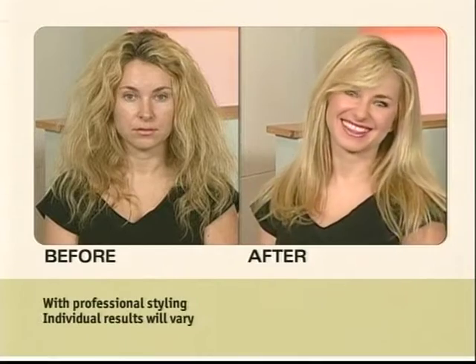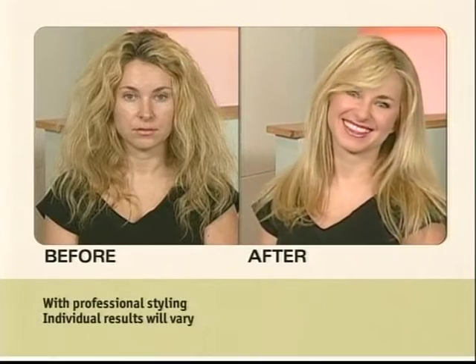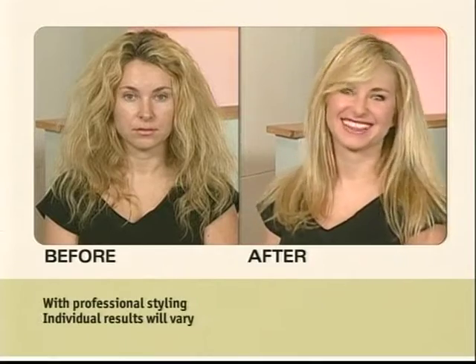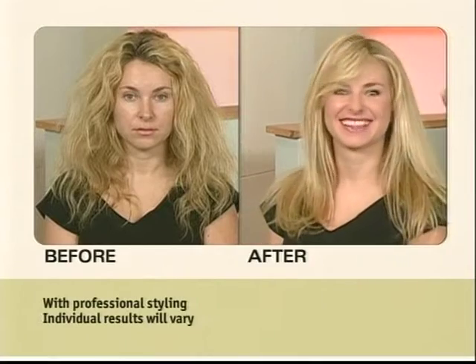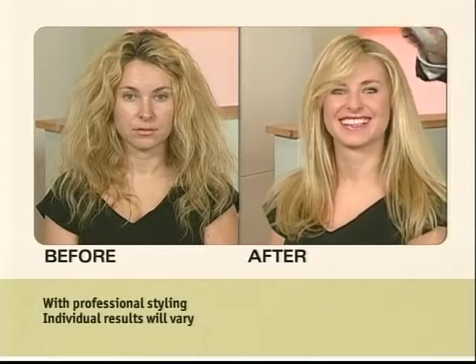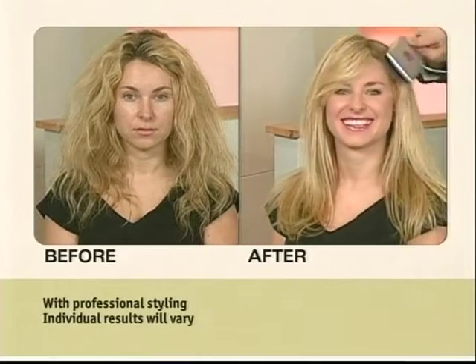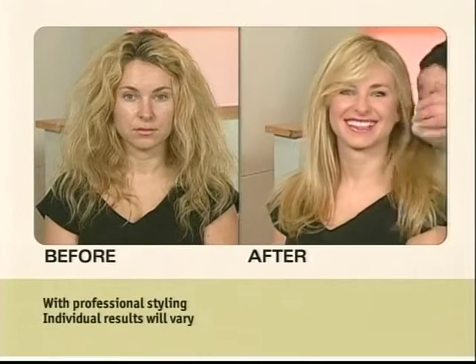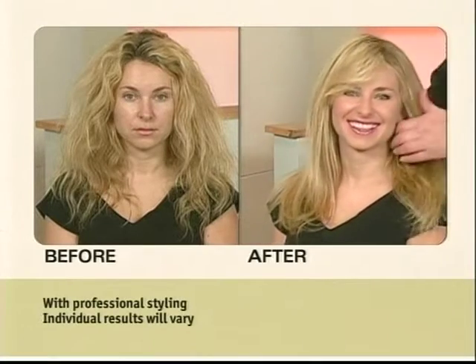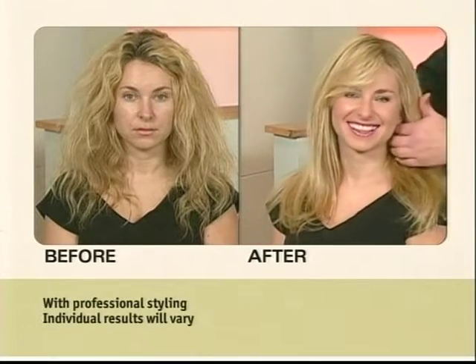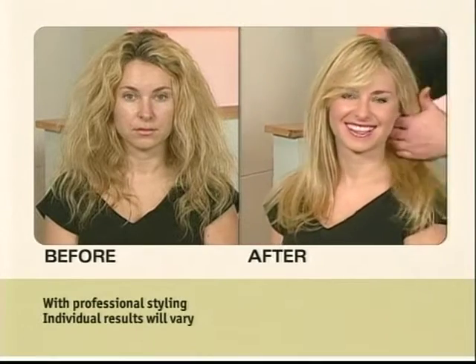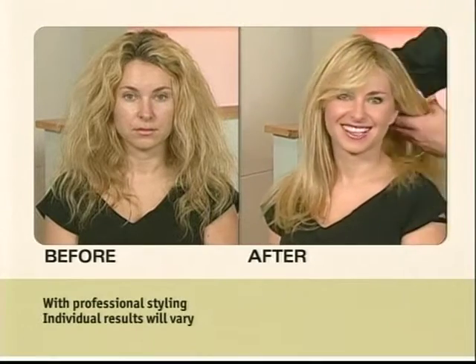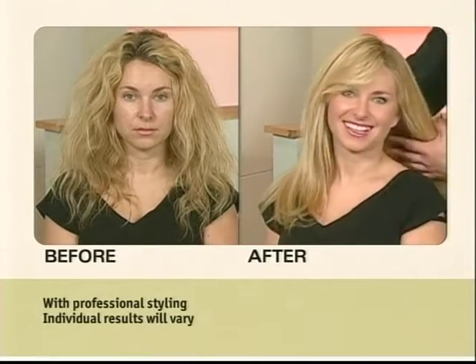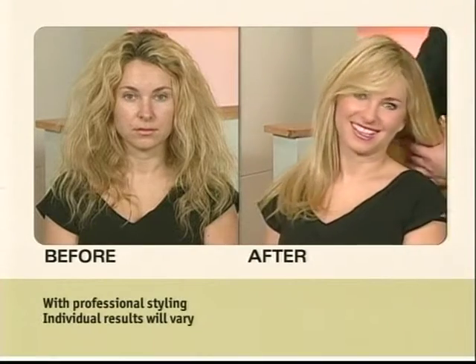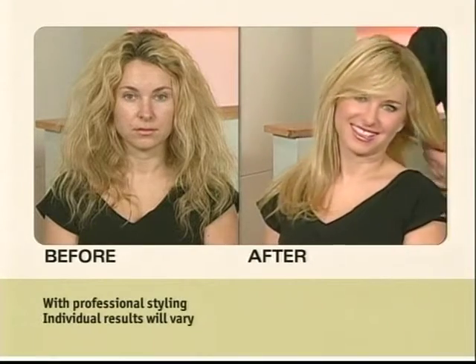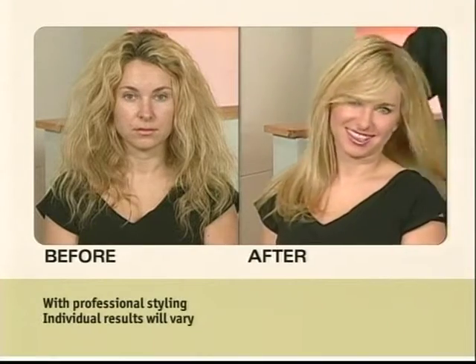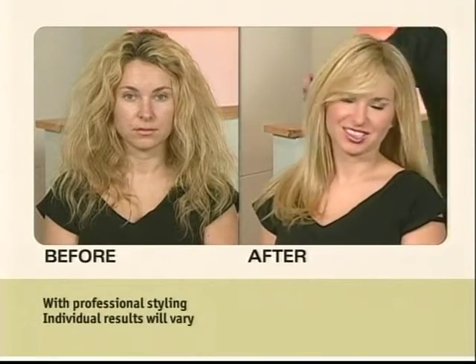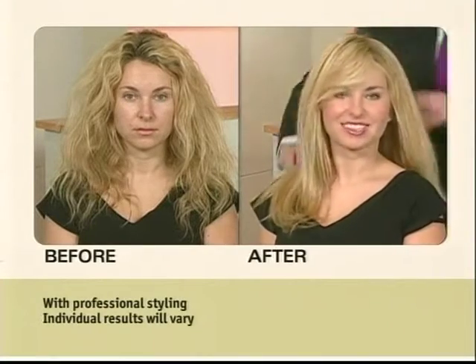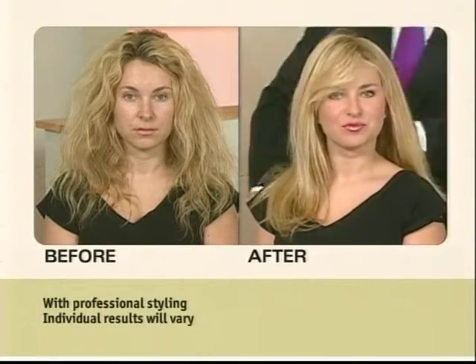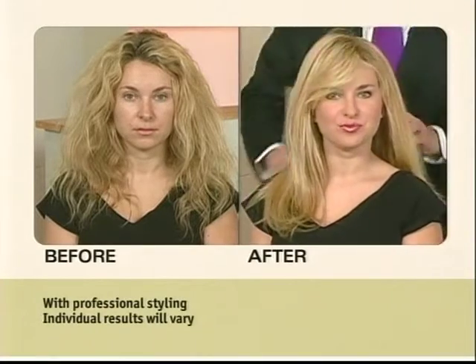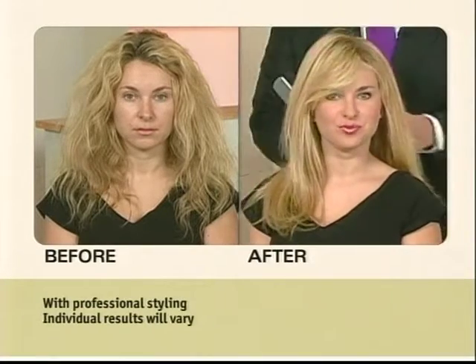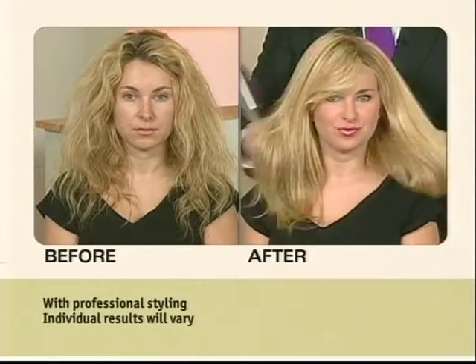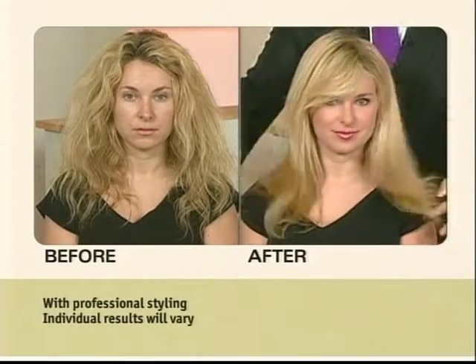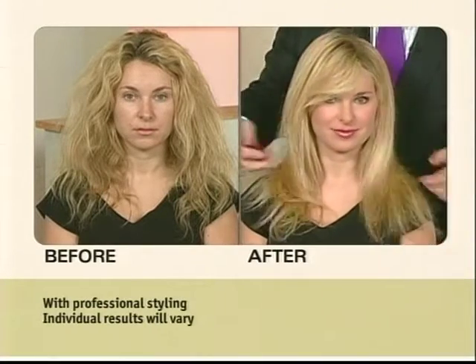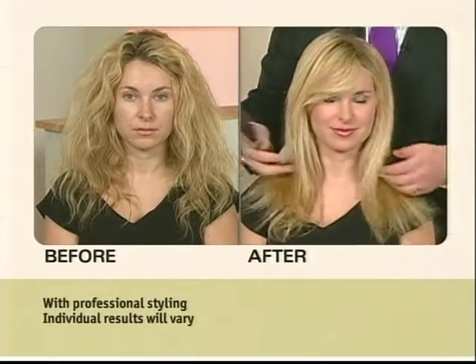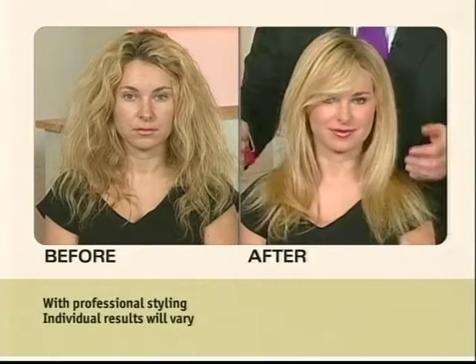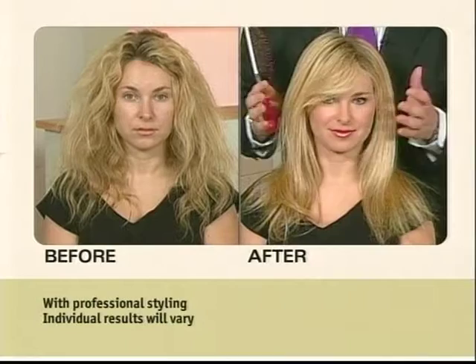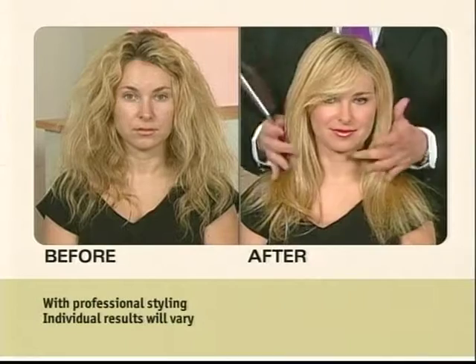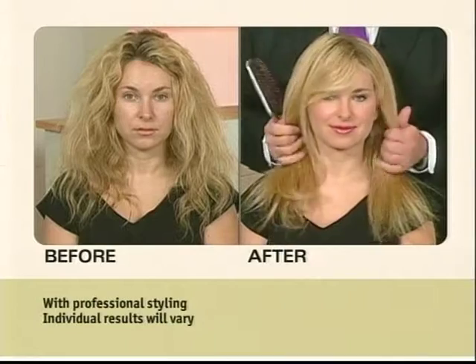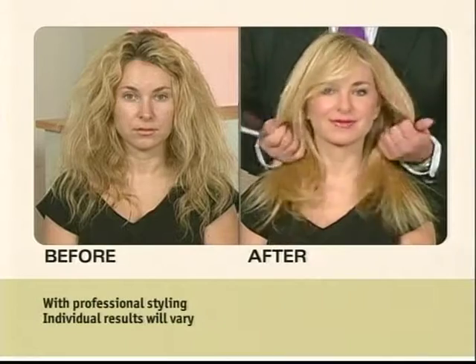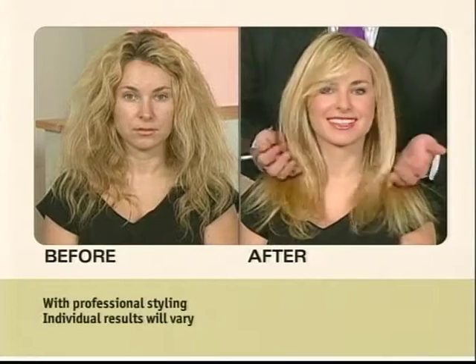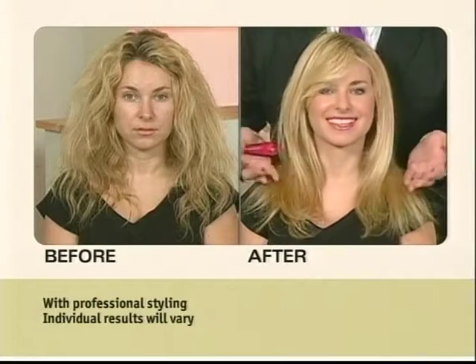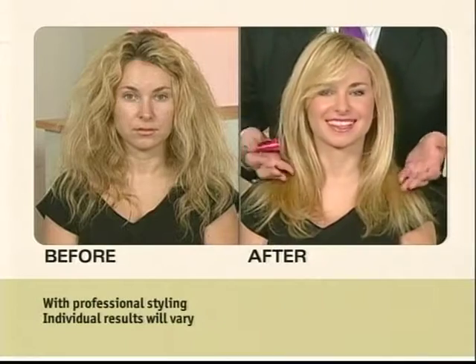Oh my gosh. No, wait a minute. It doesn't even look like the same hair, Sammy. See the sheen.